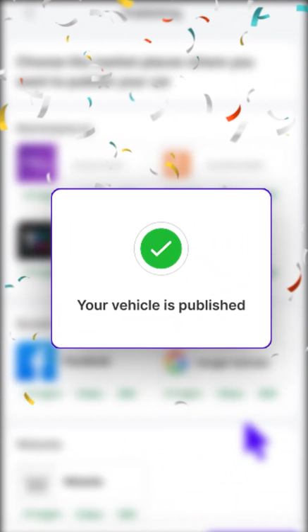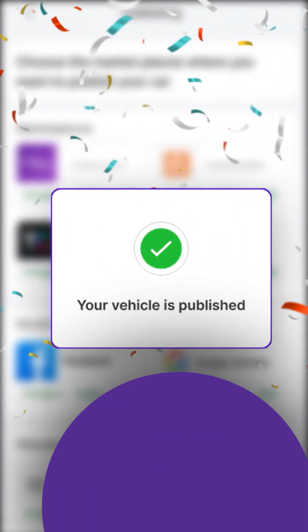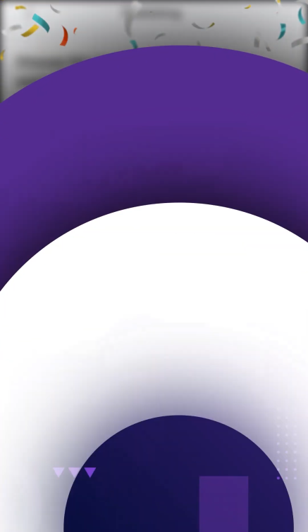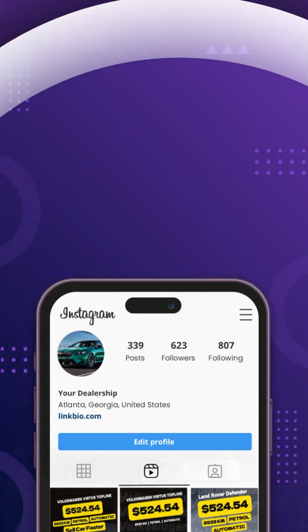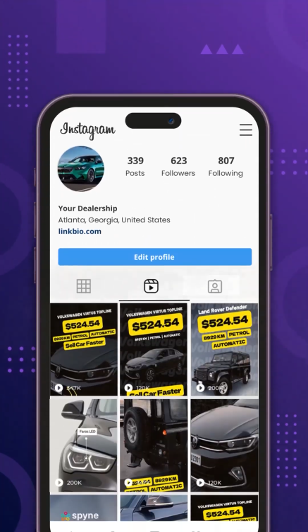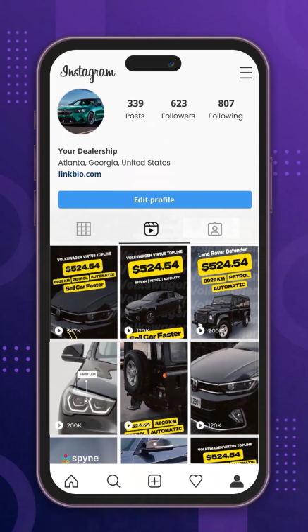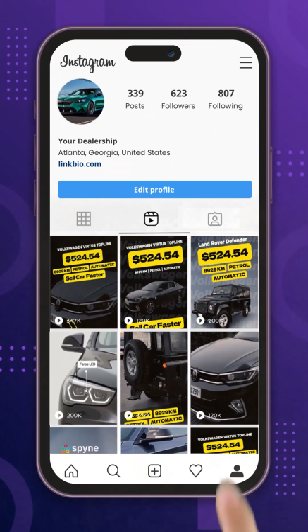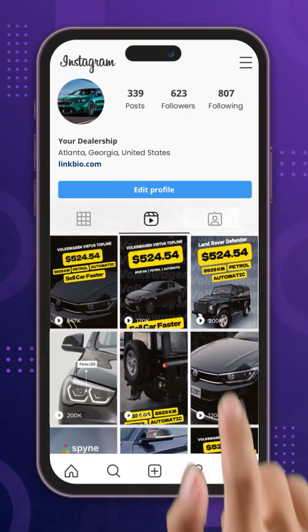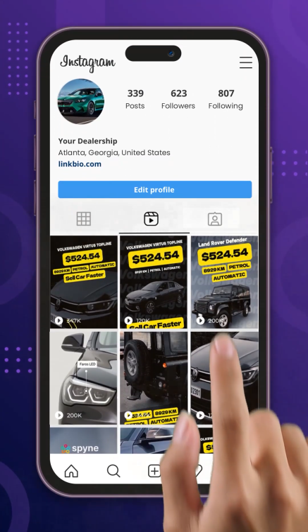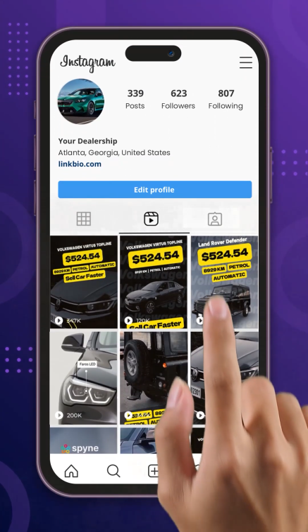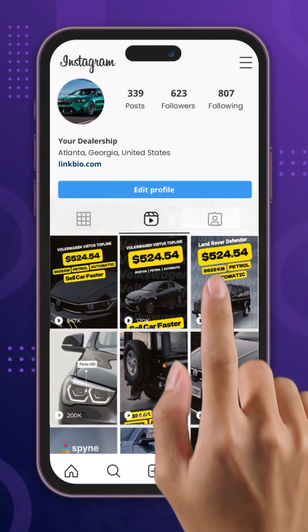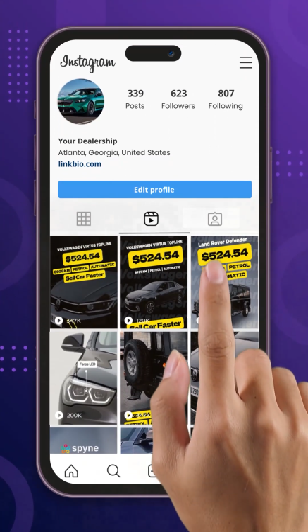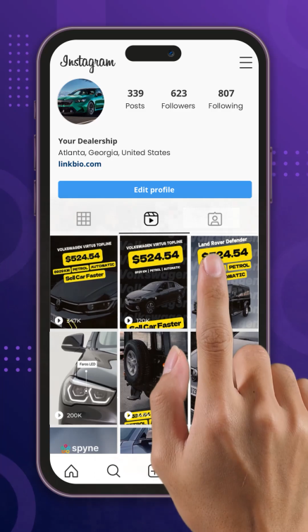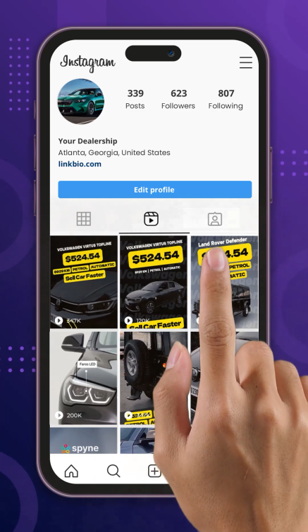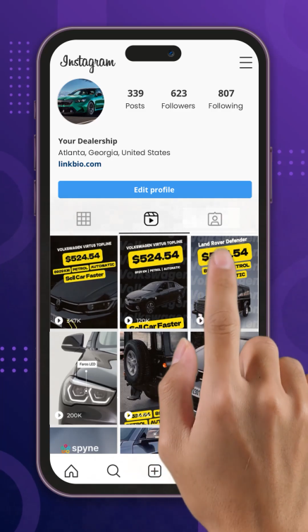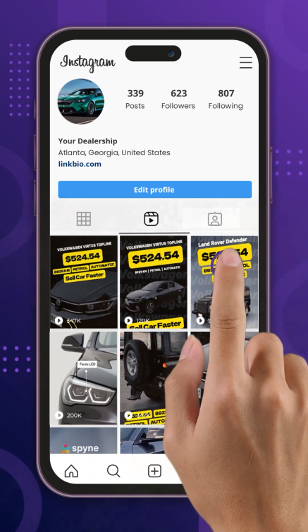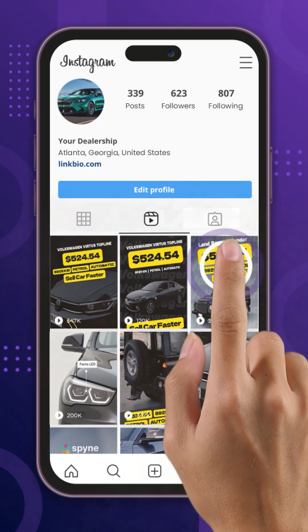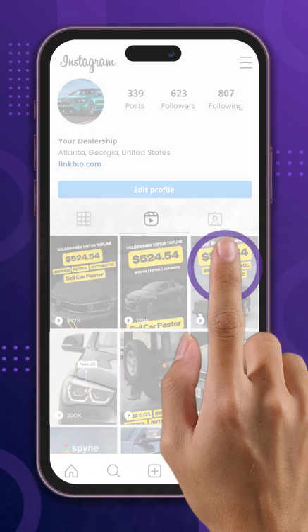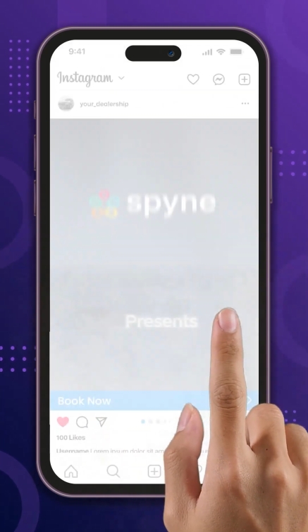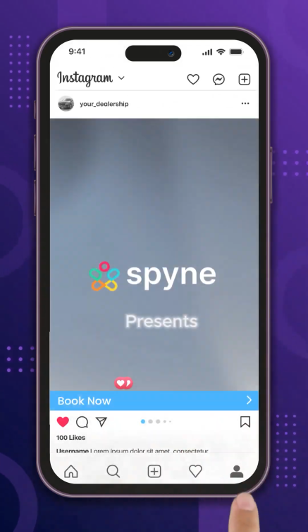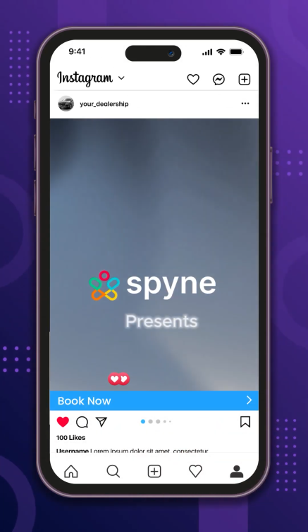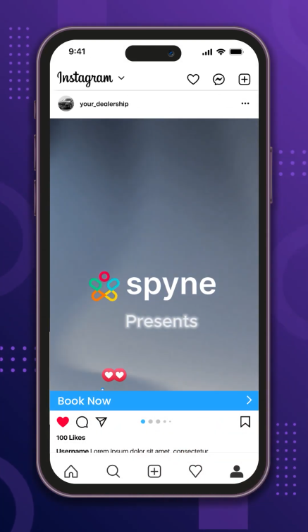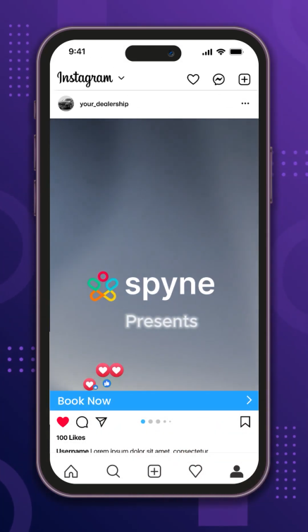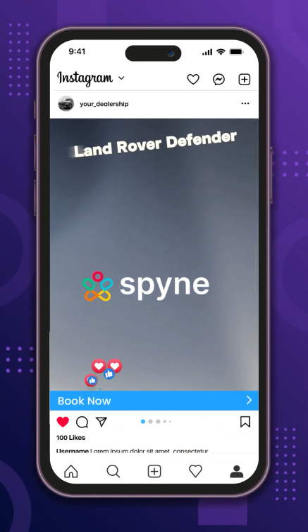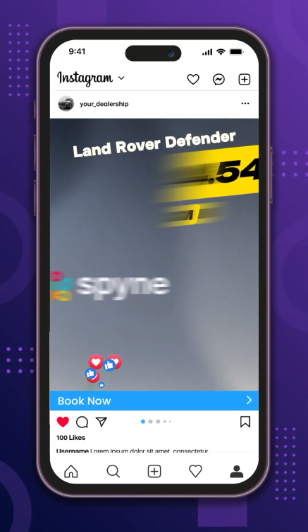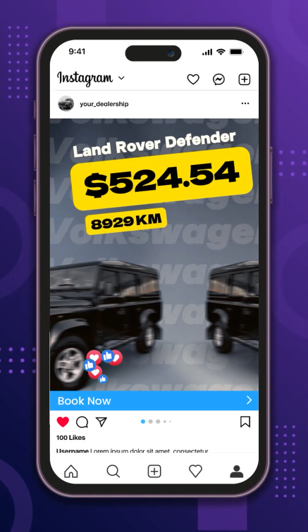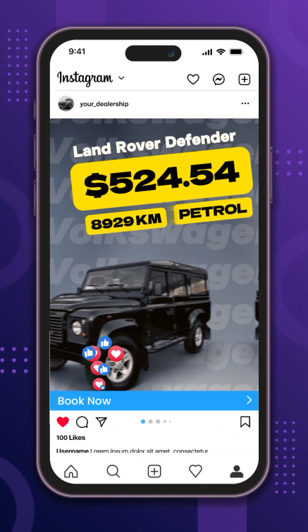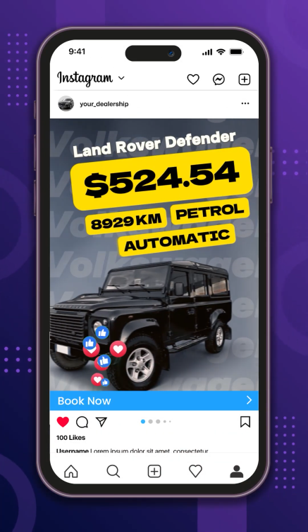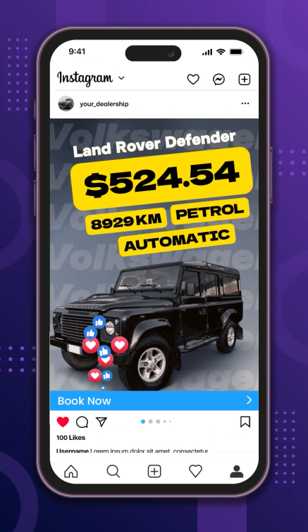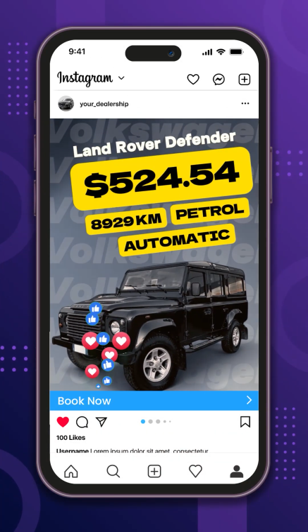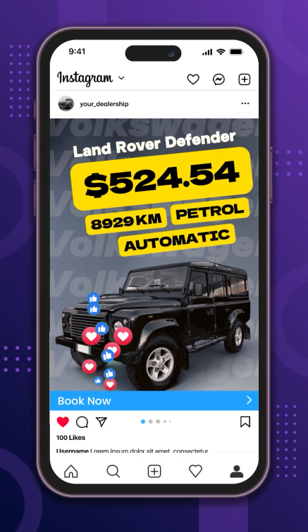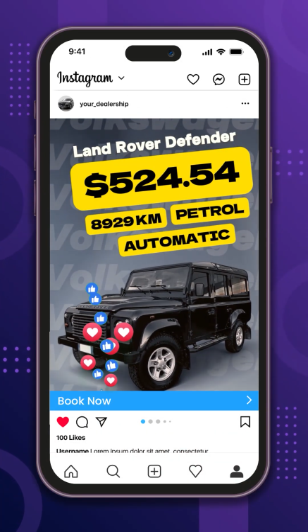And that's not all. Create stunning reels in seconds with ready-to-use templates to boost your social media engagement.